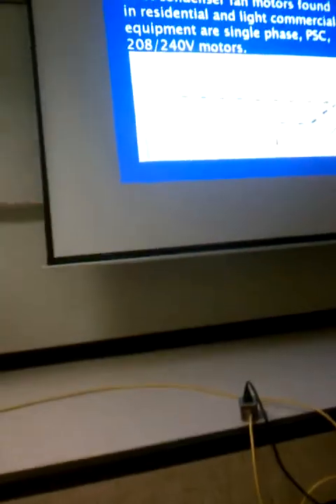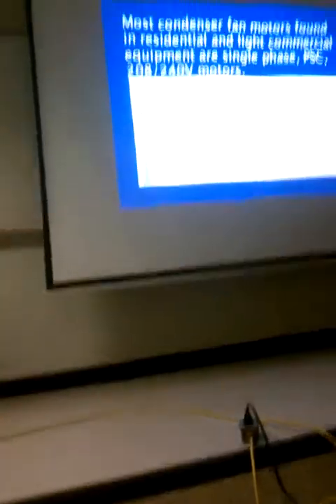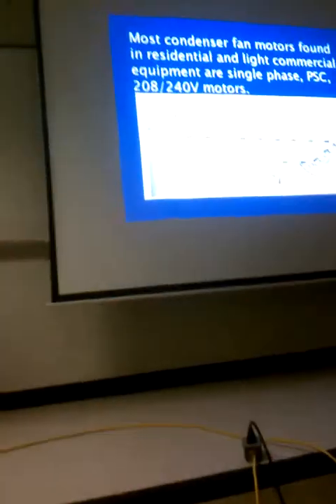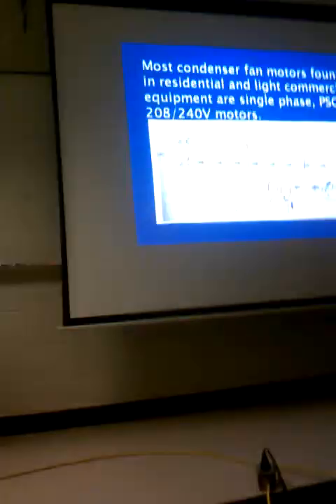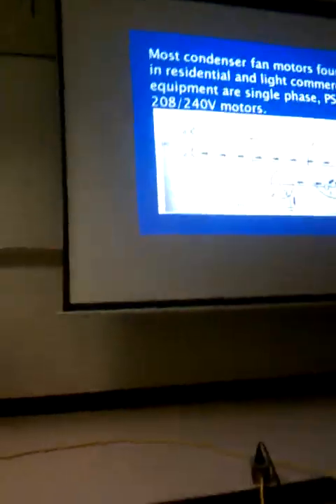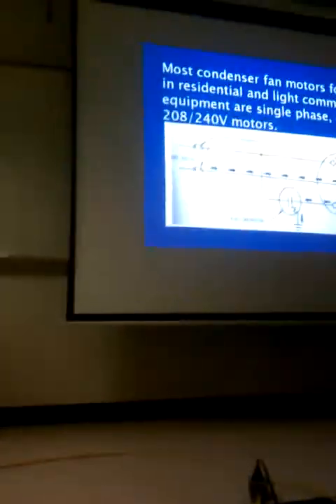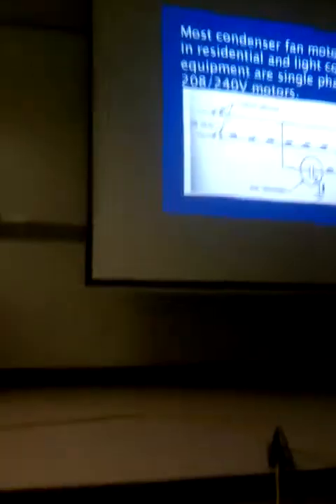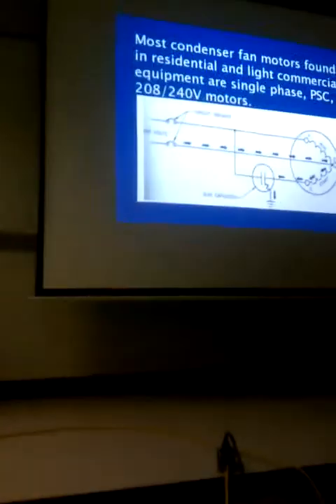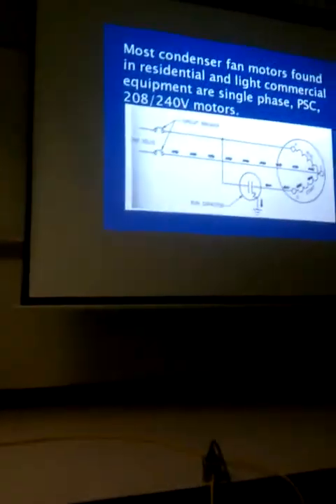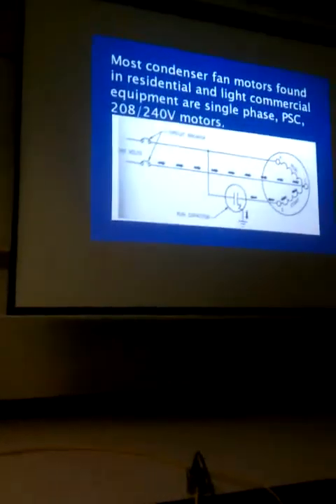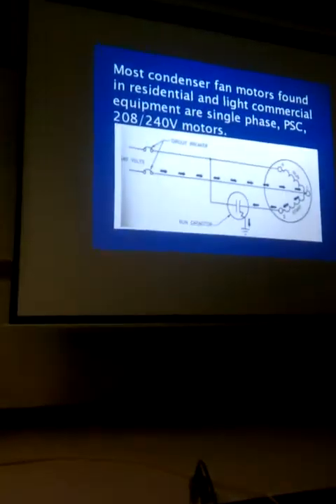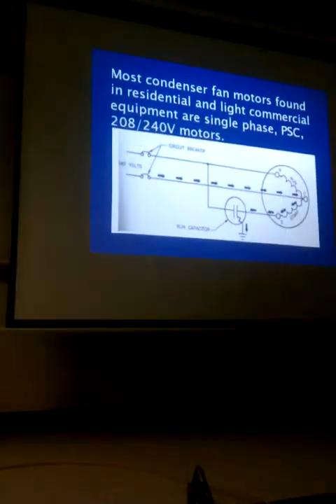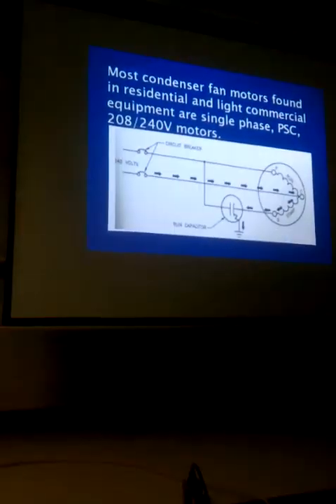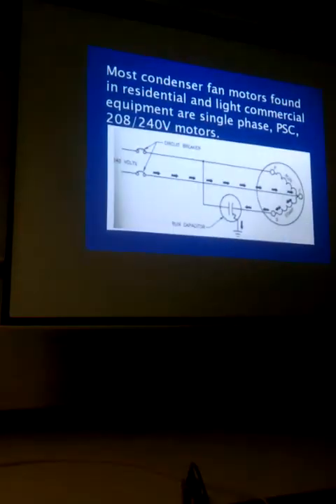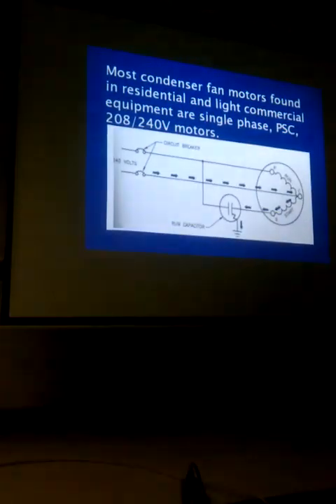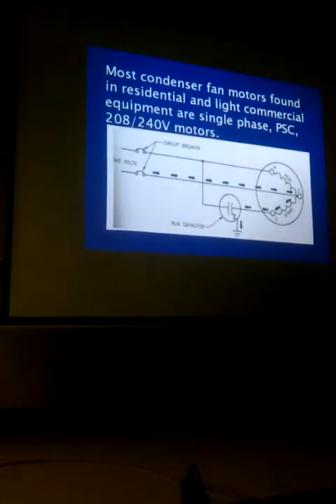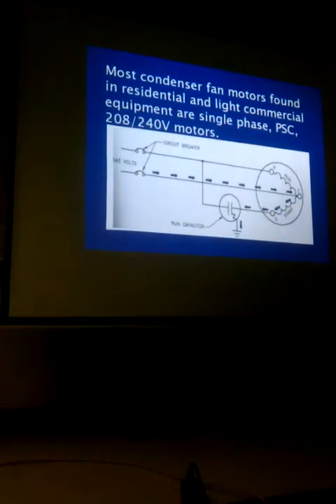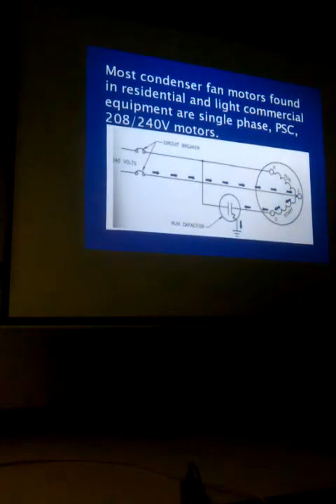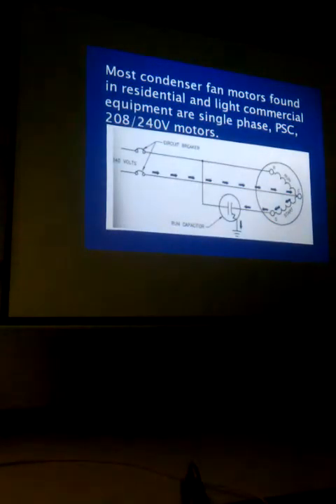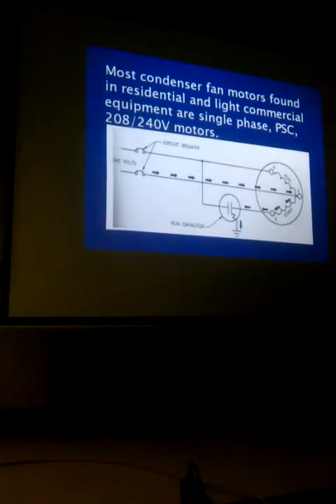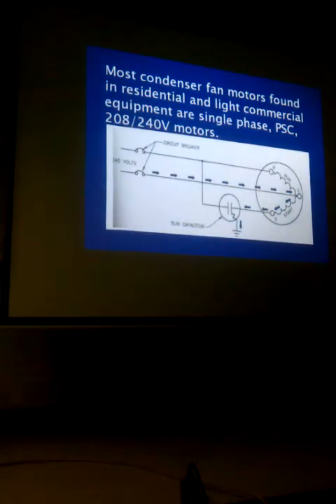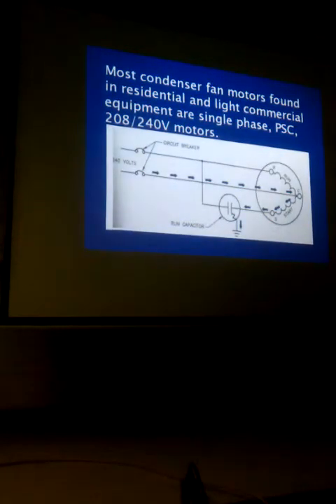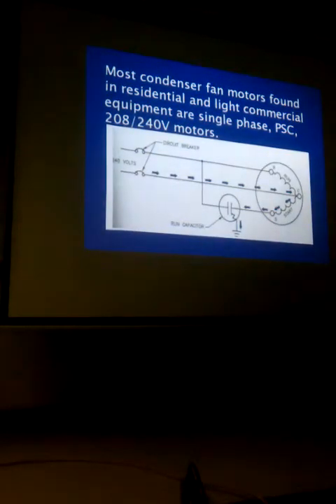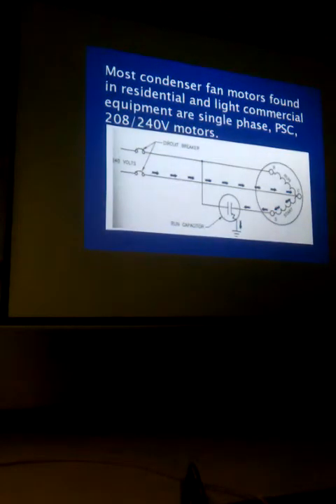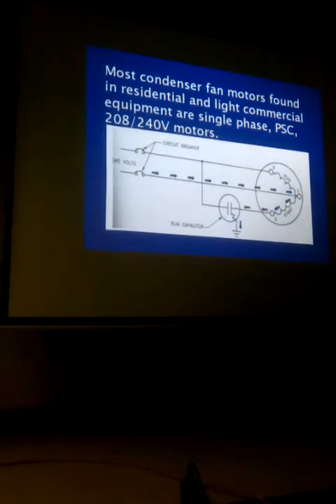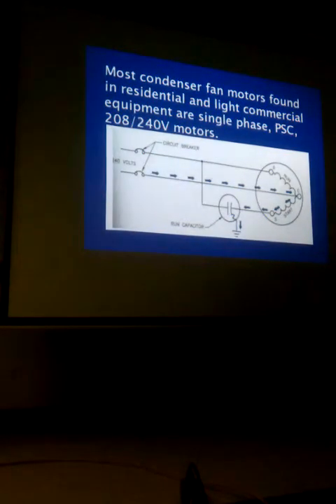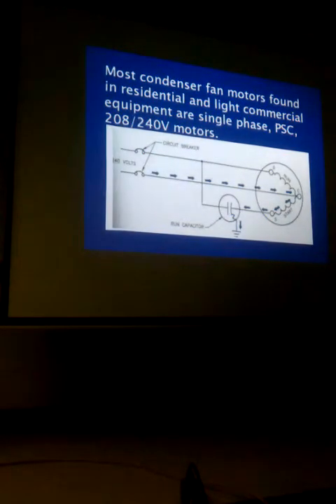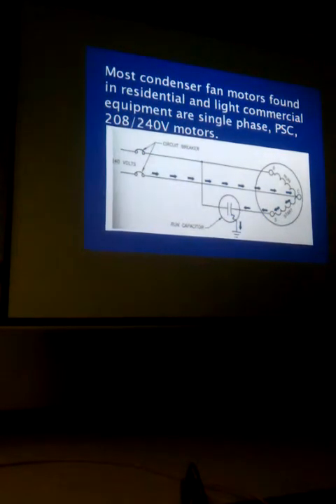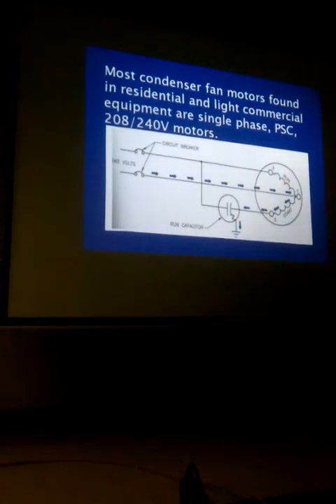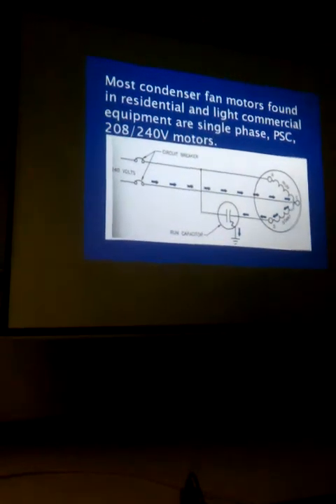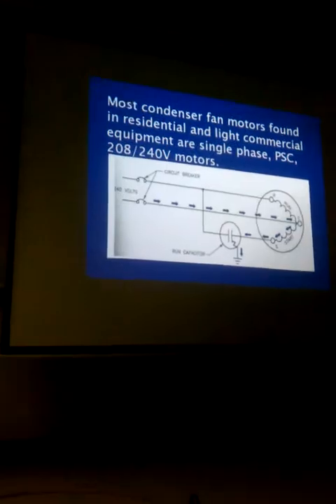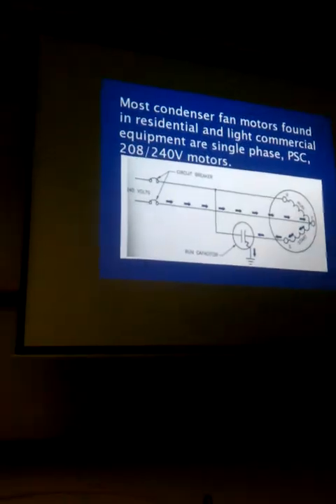Most of them are going to be in the residential and commercial life, which are going to be single phase, and then one likely will be PSD.